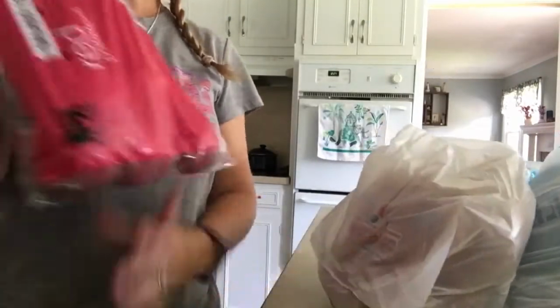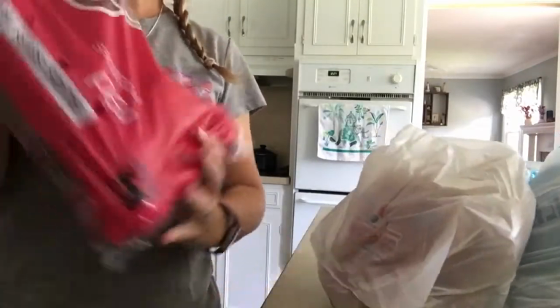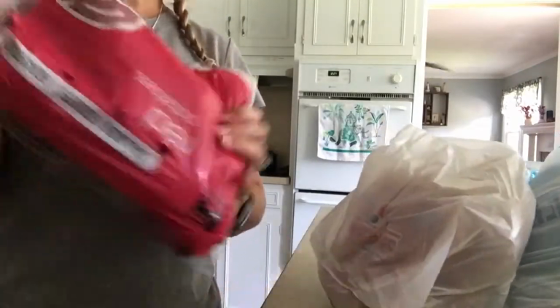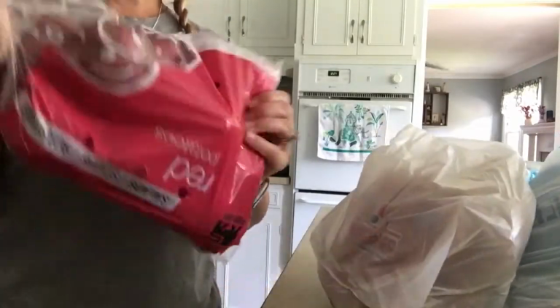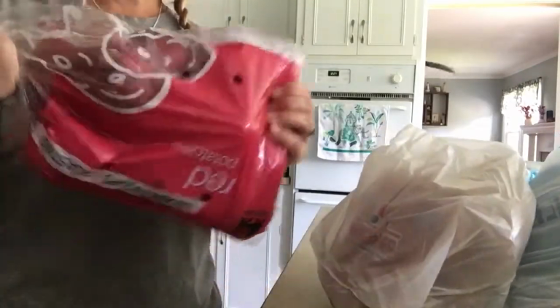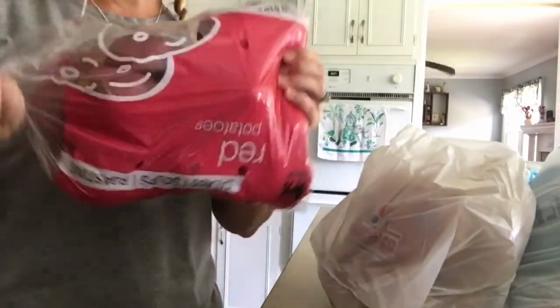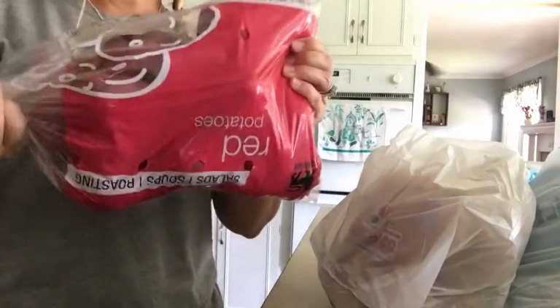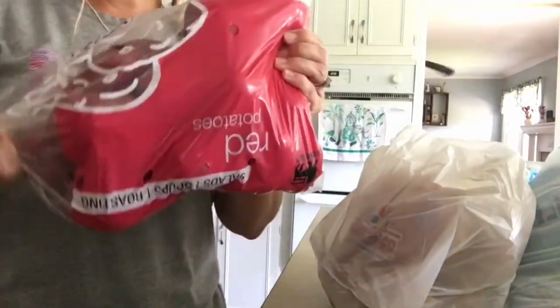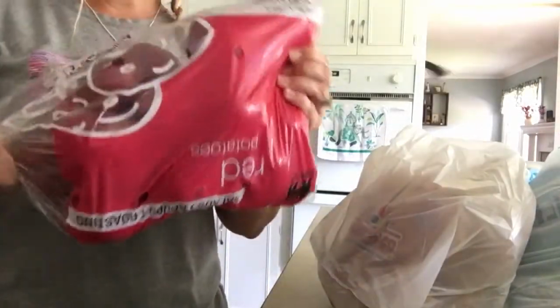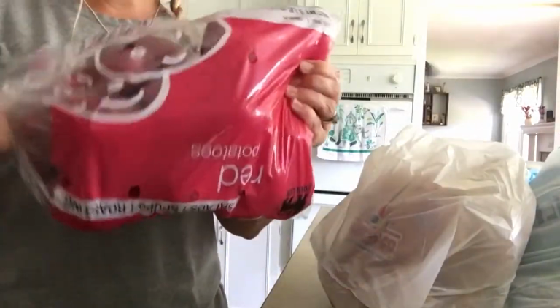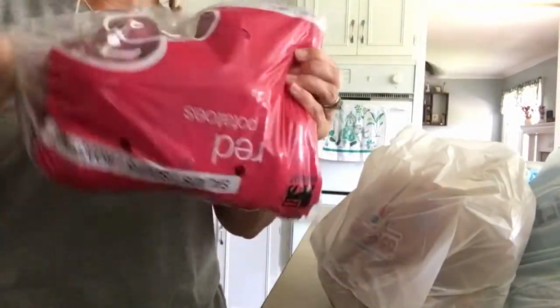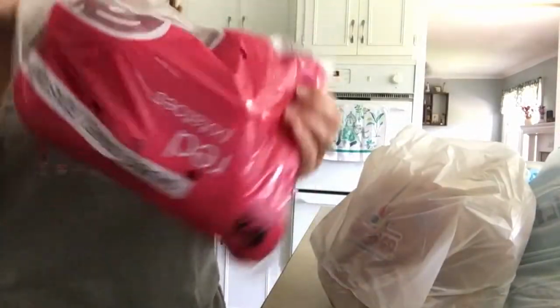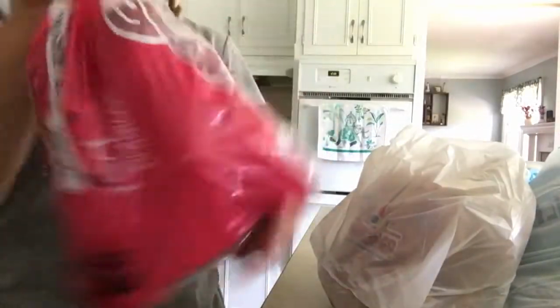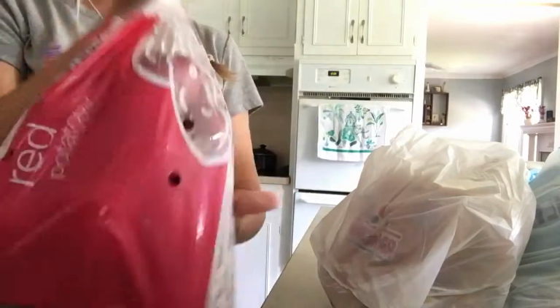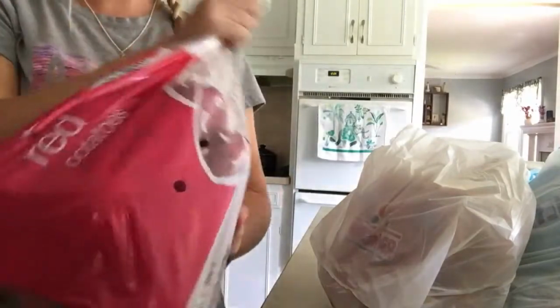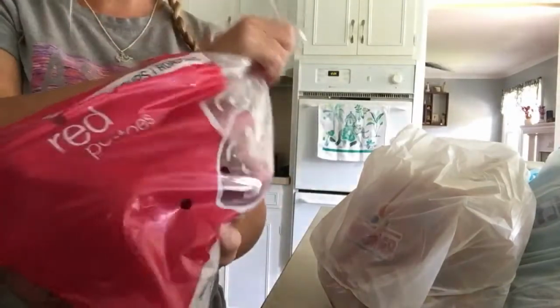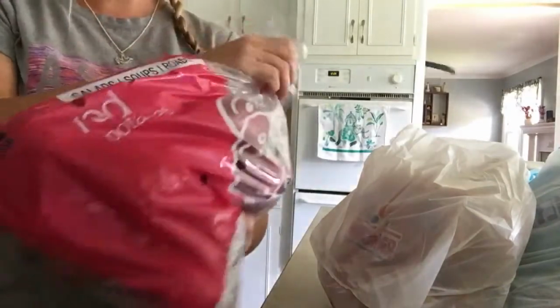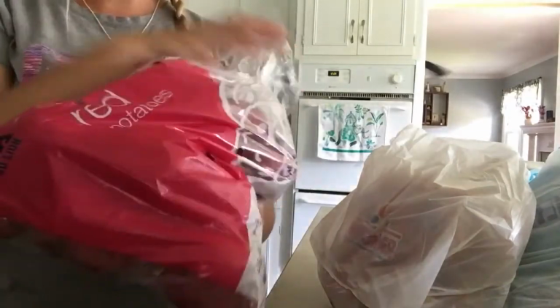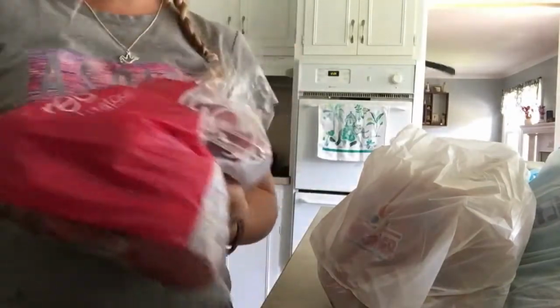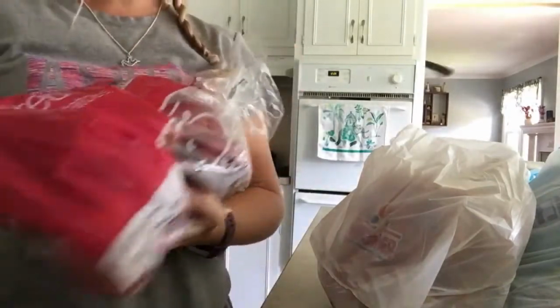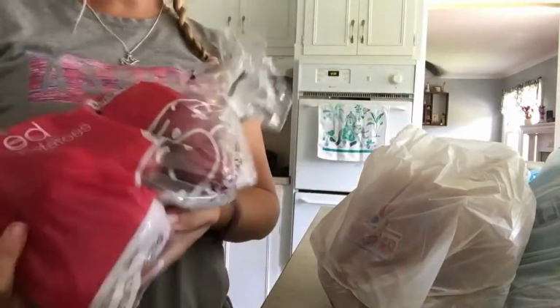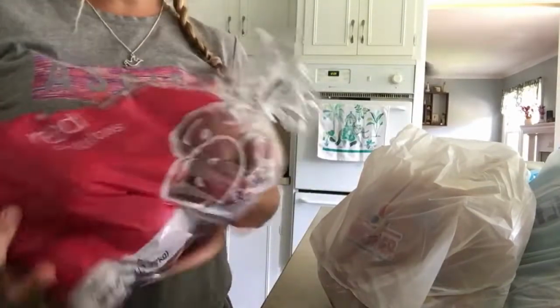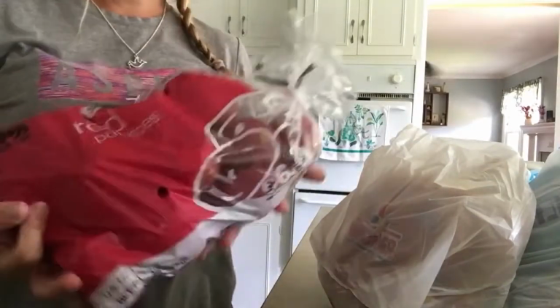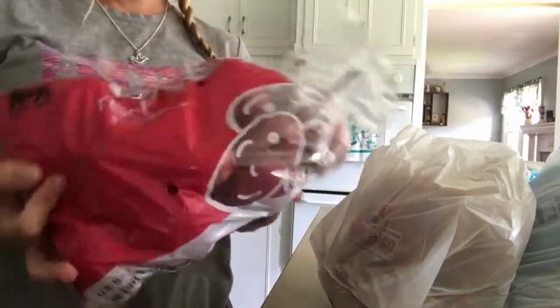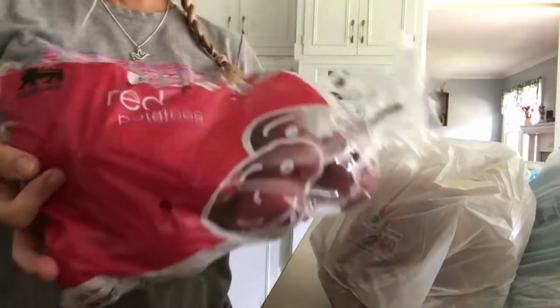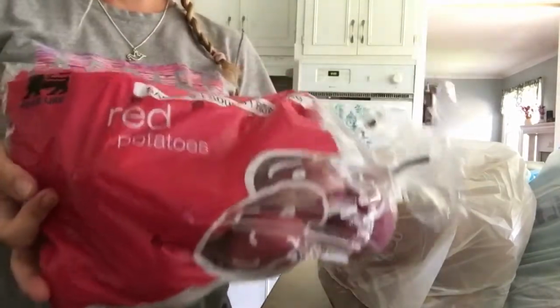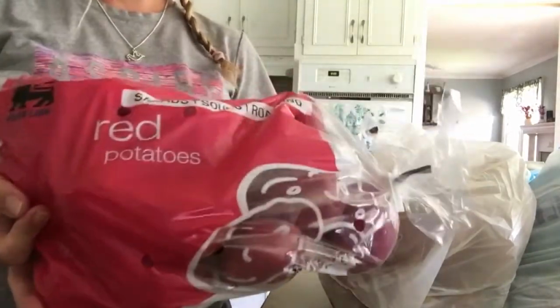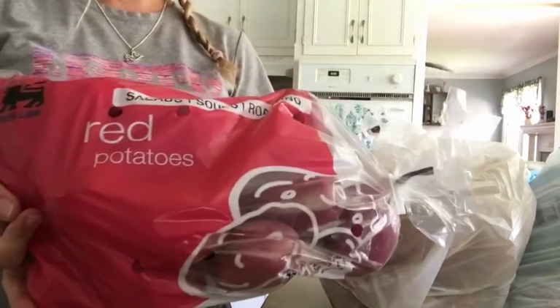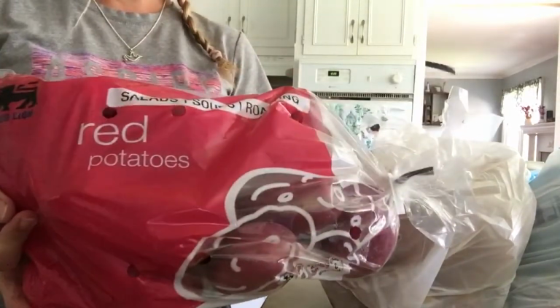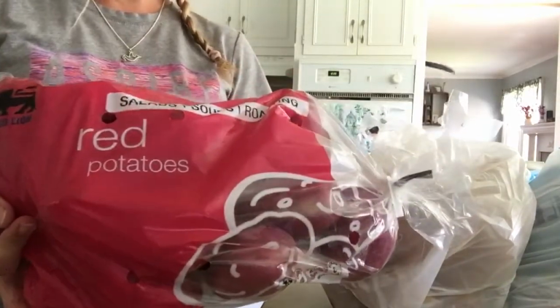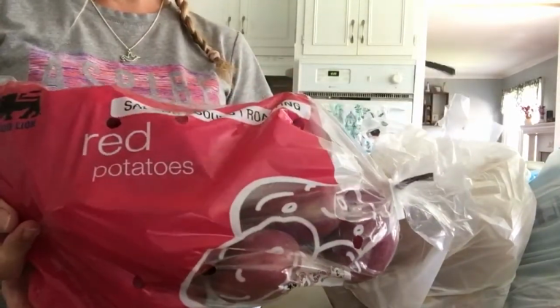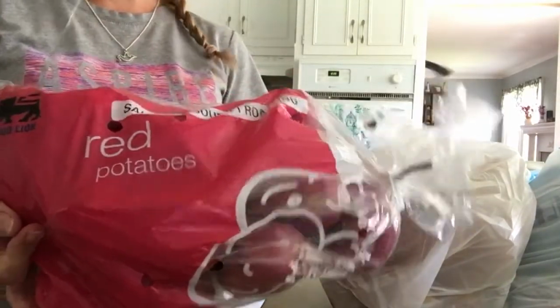I got a big bag of these and they're on sale, so that was really a blessing.